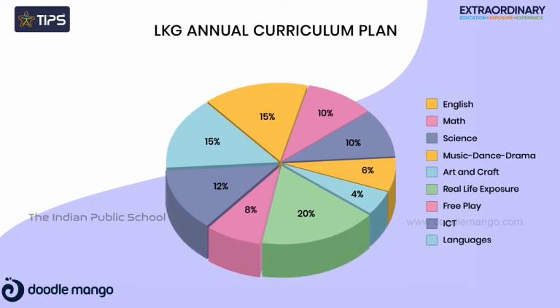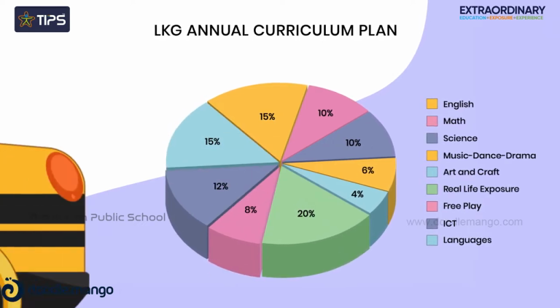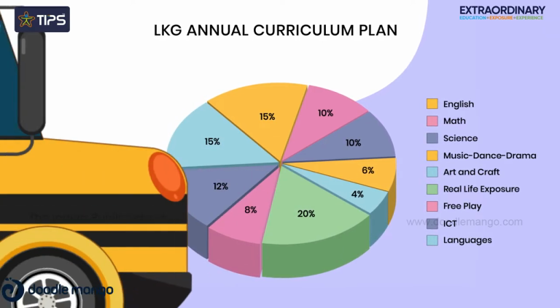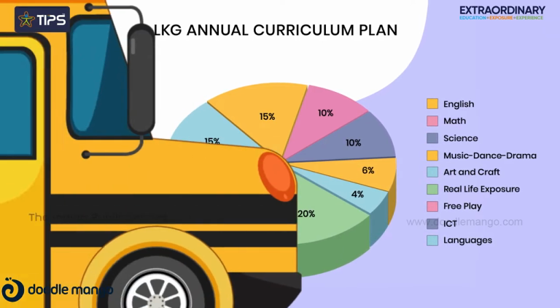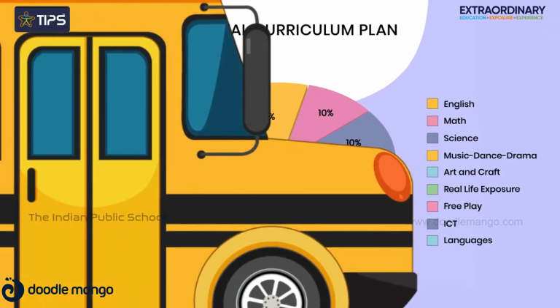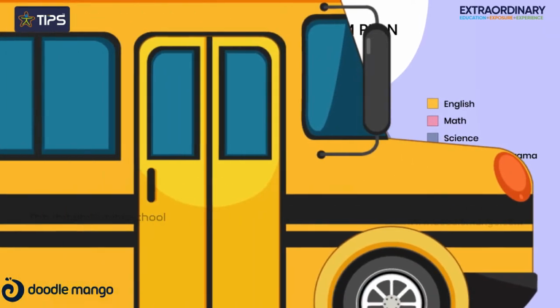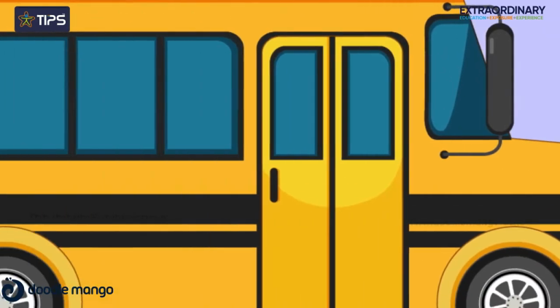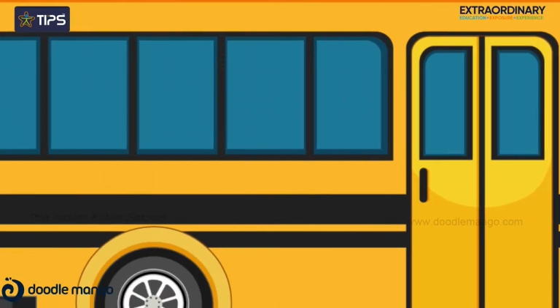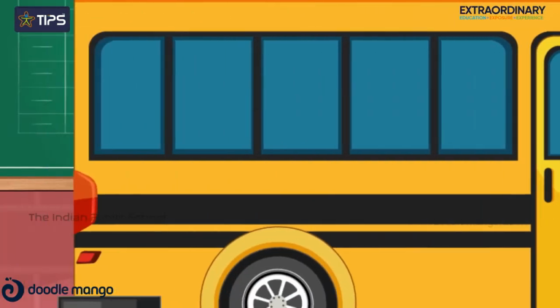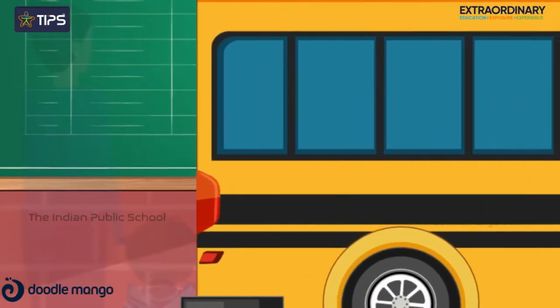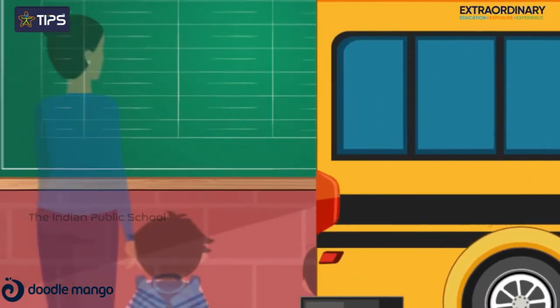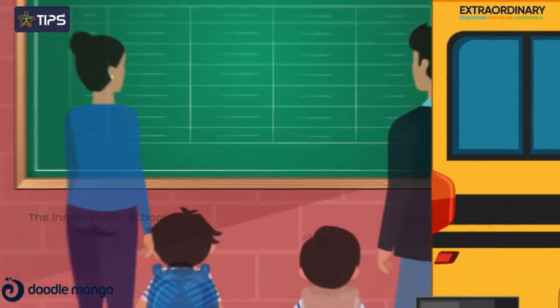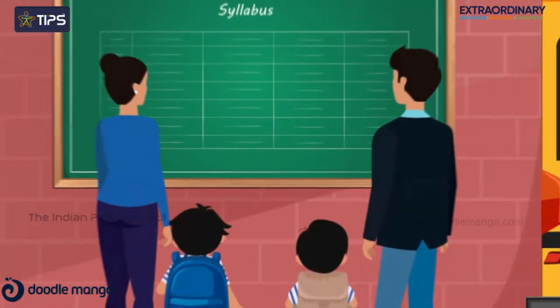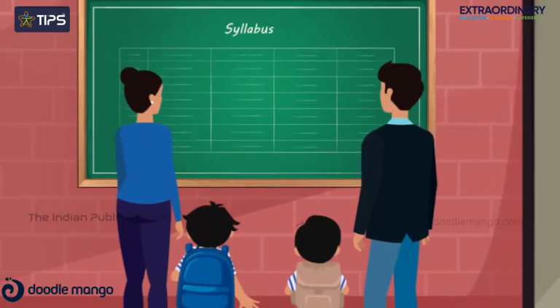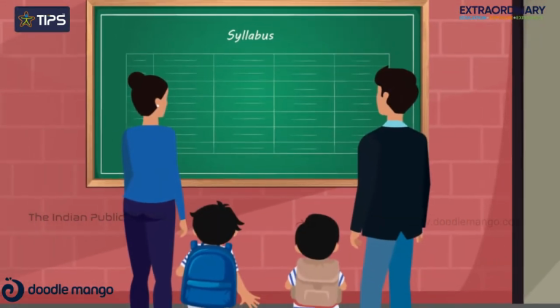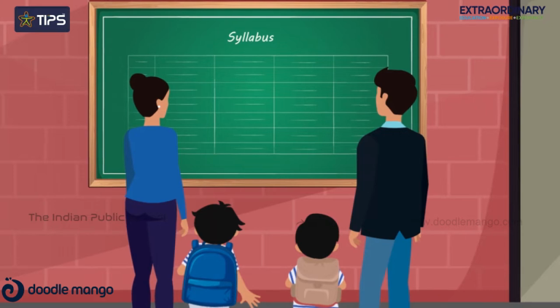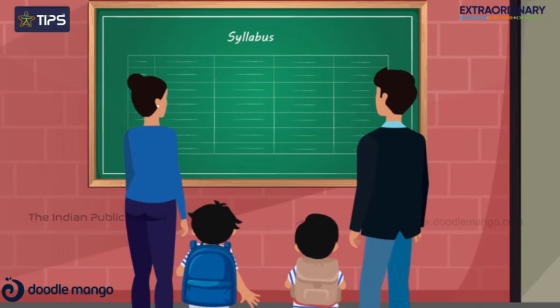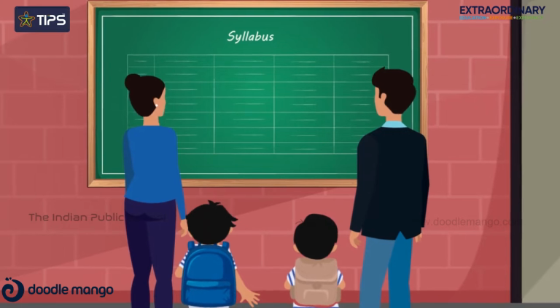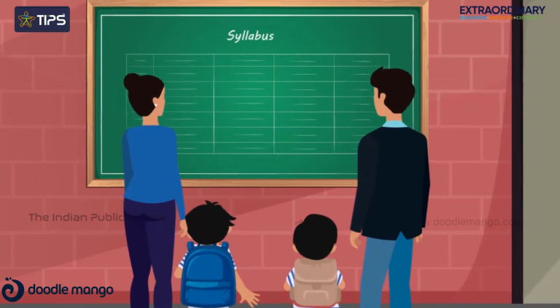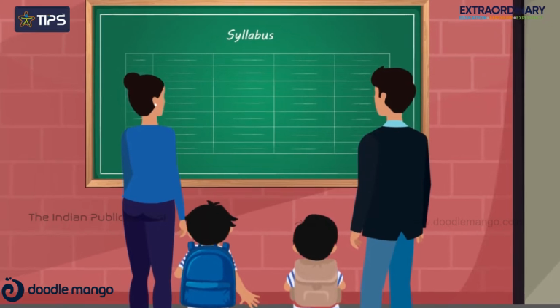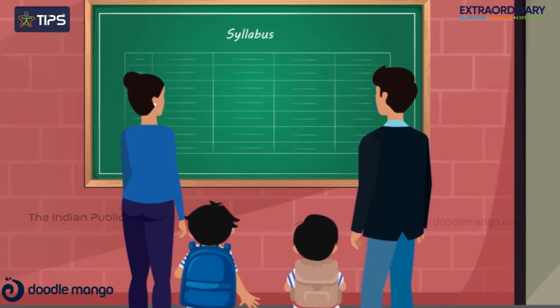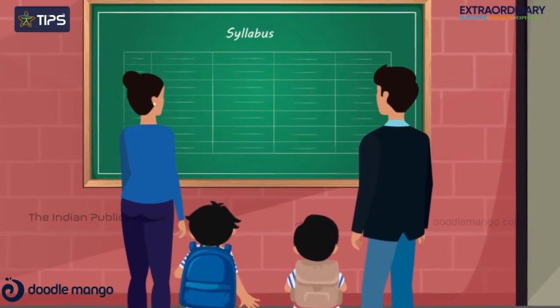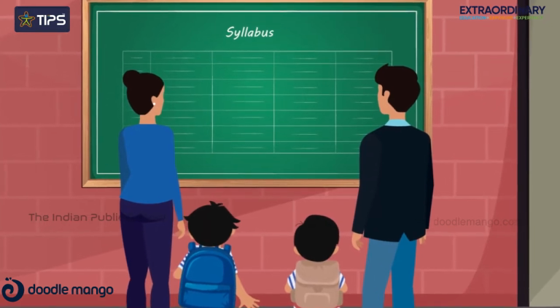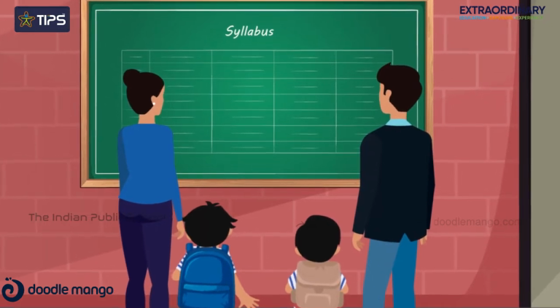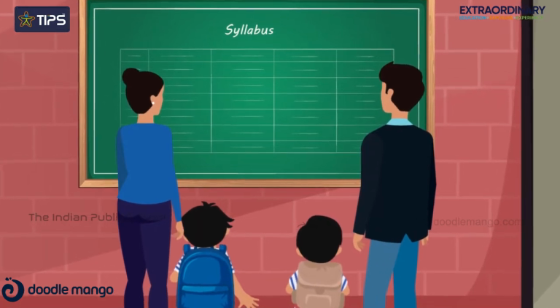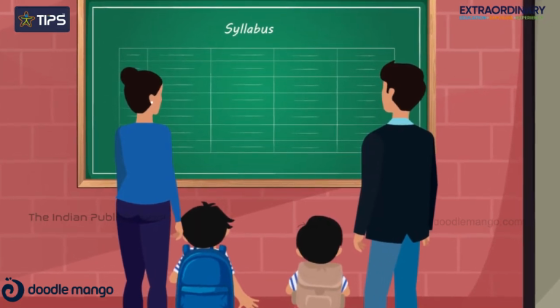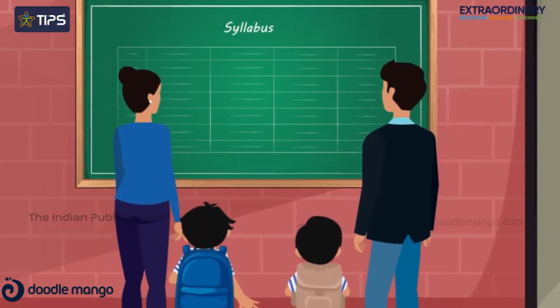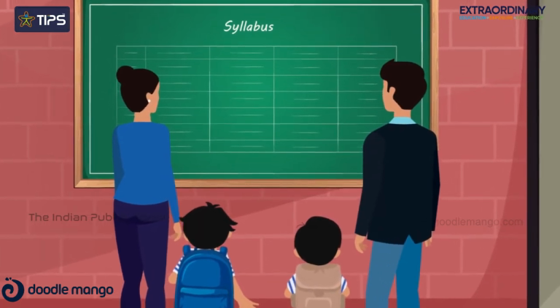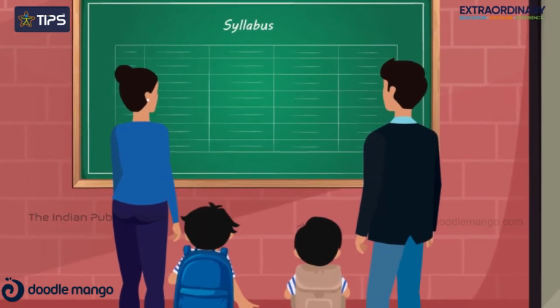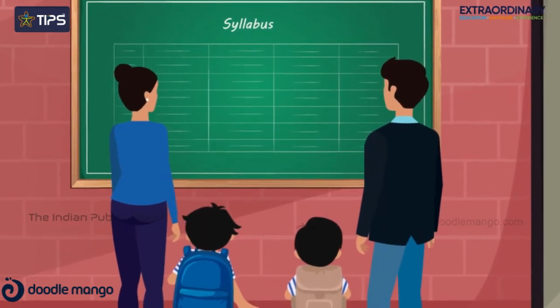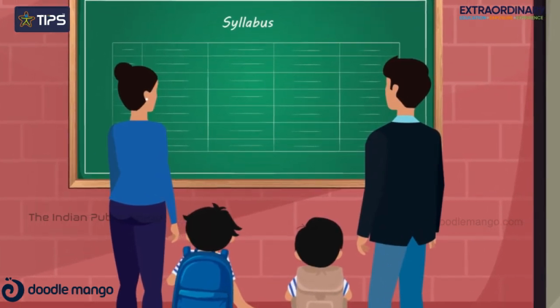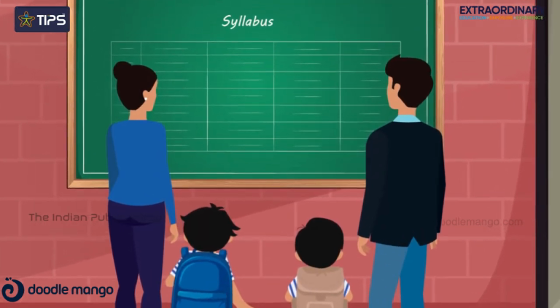Let's get to know the syllabus of LKG, with which your children begin their journey of formal schooling.